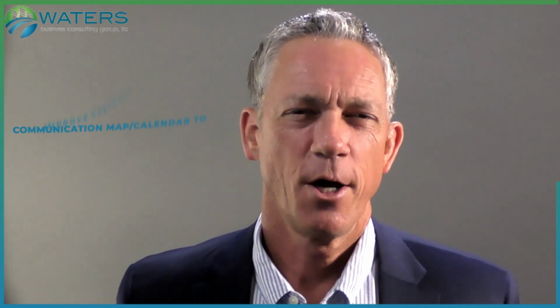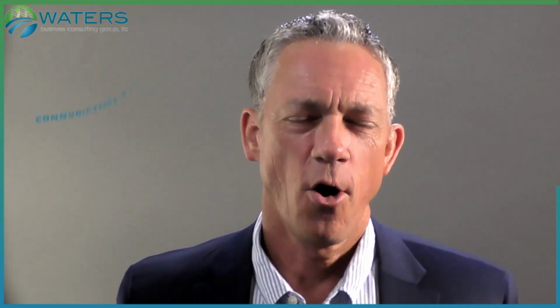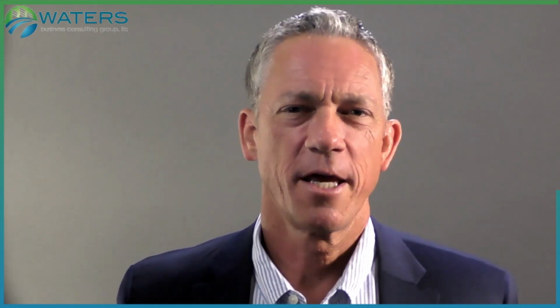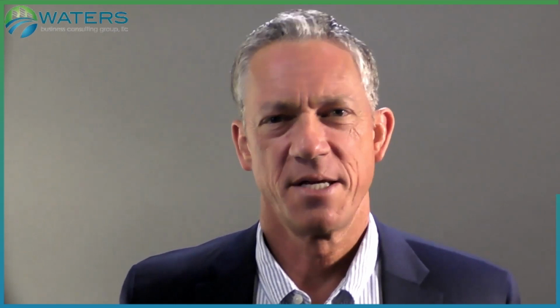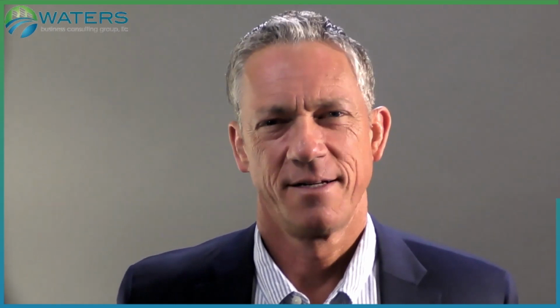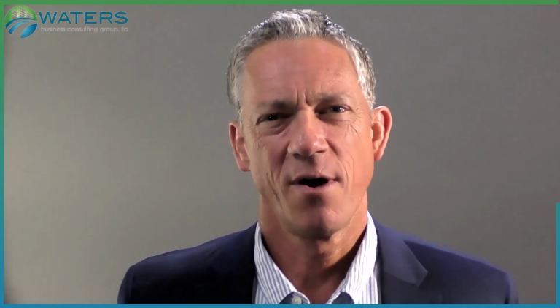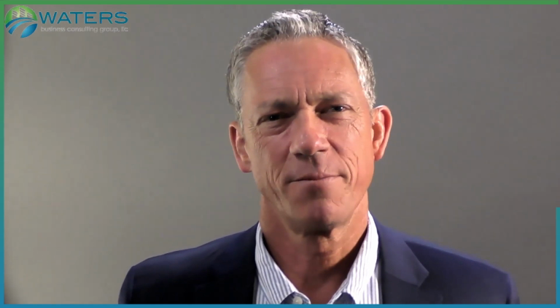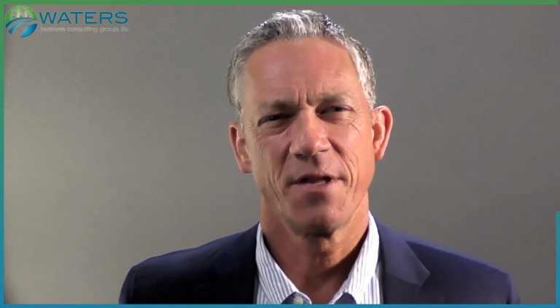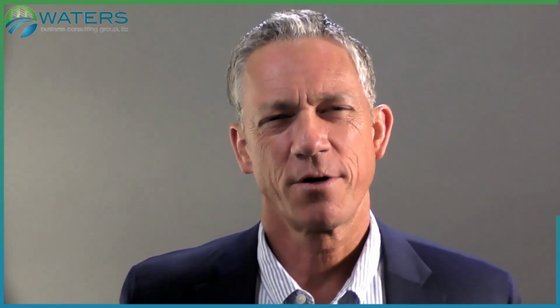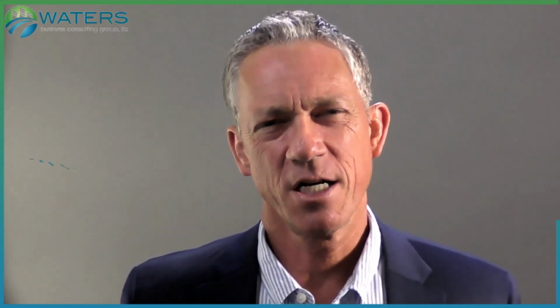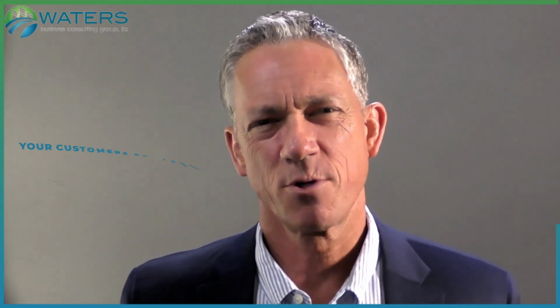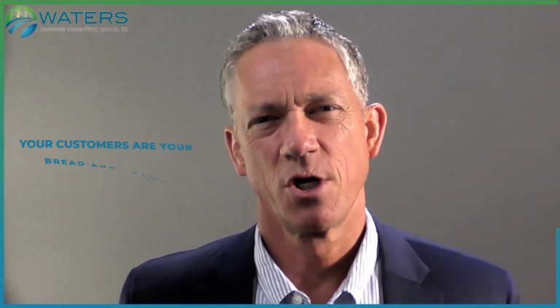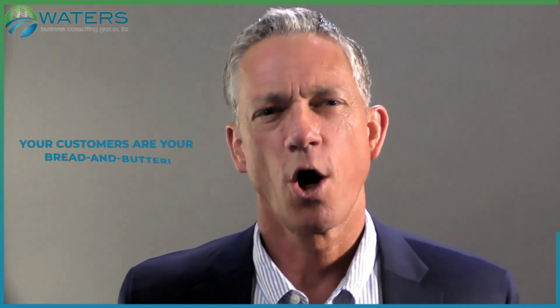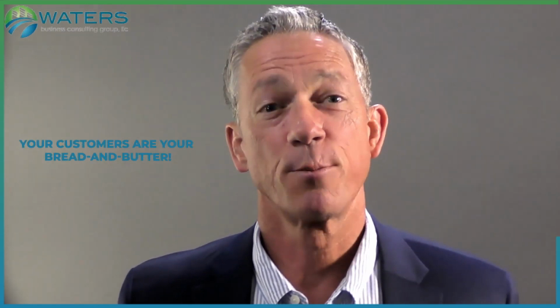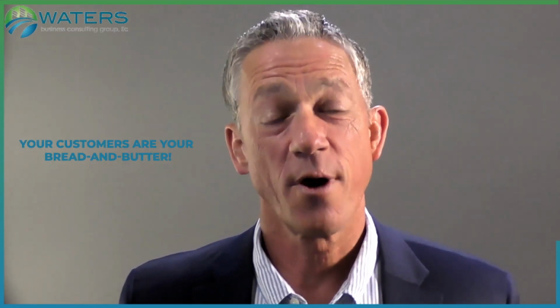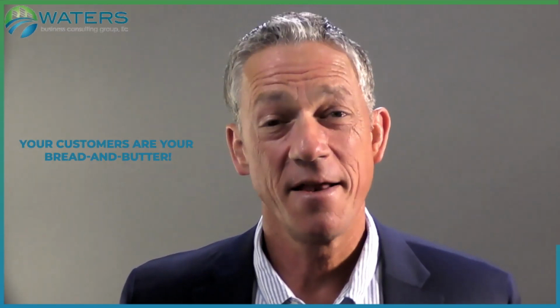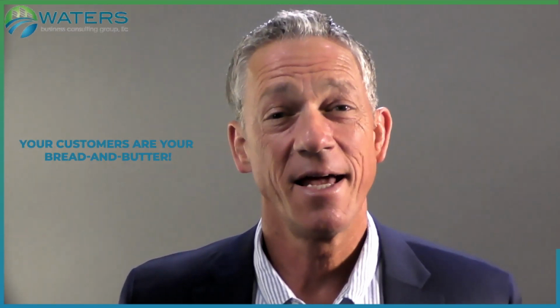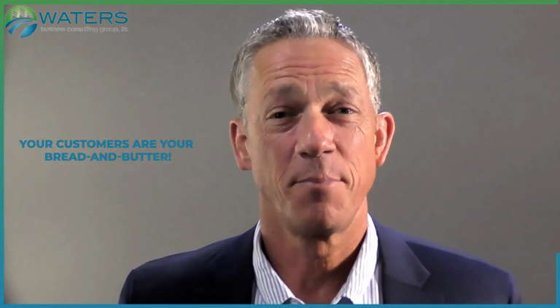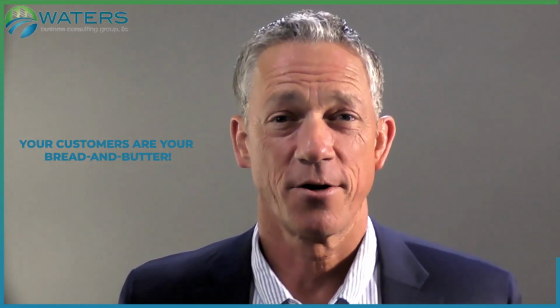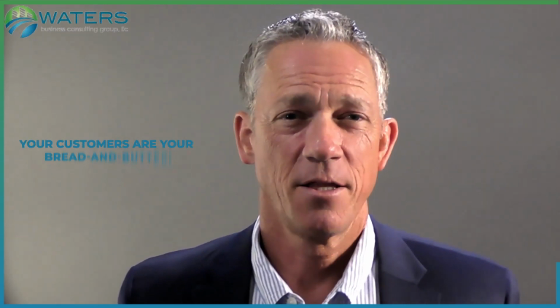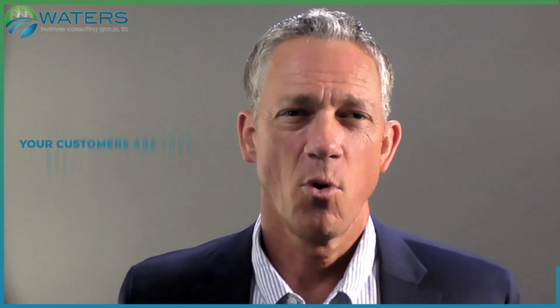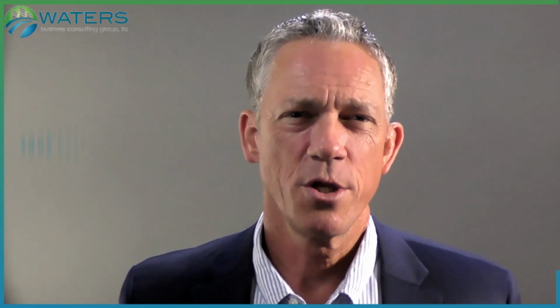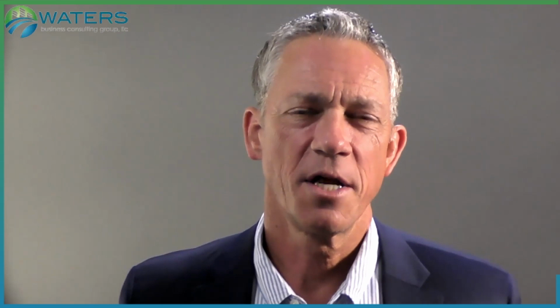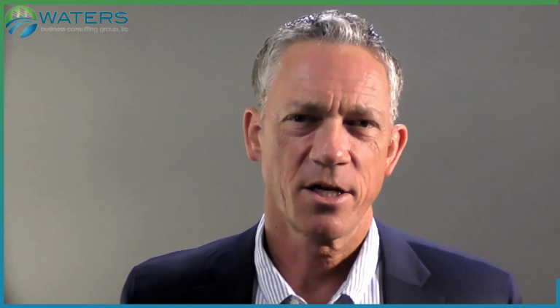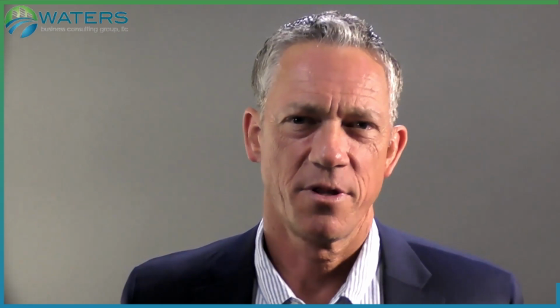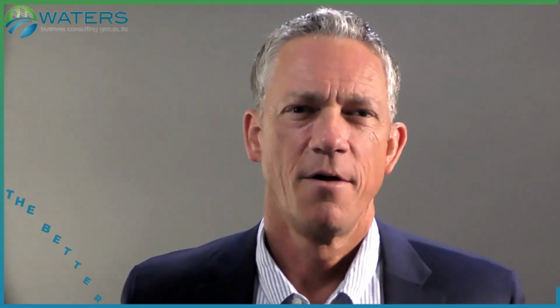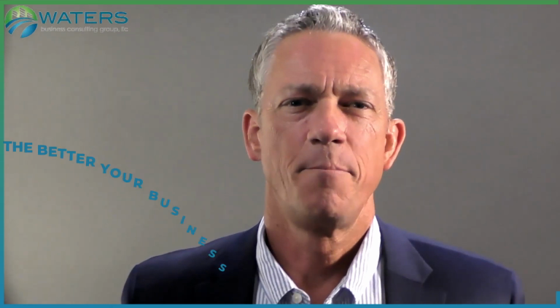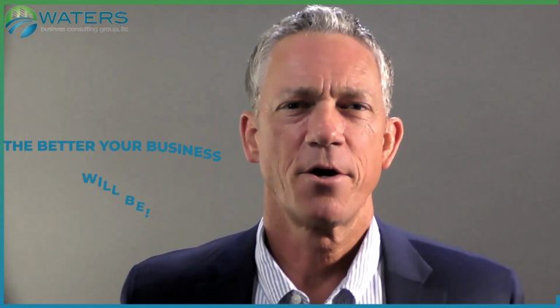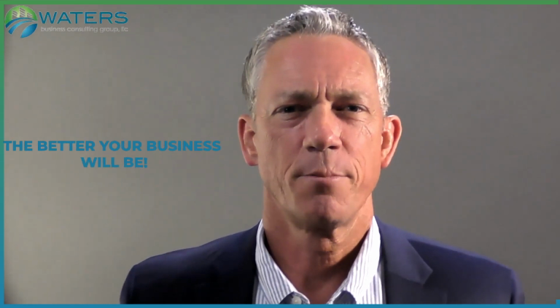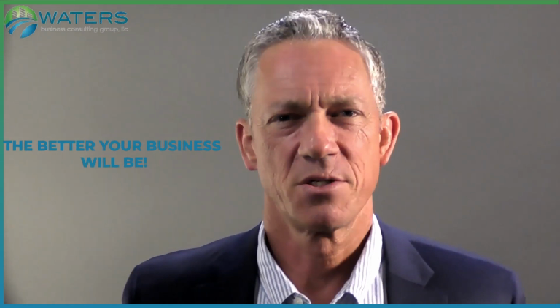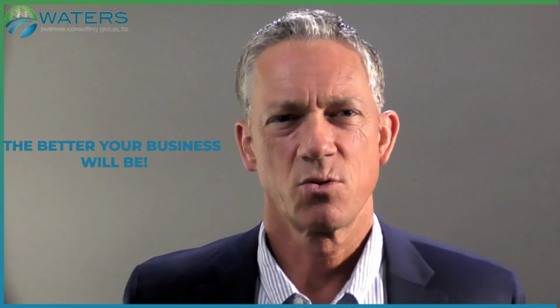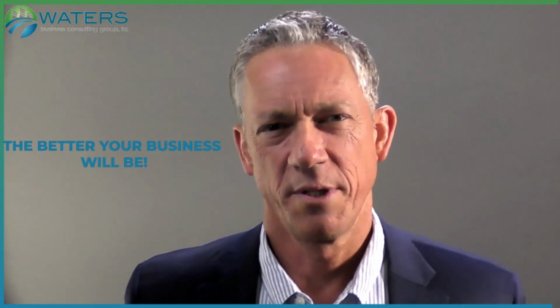We all get busy. However, your customers are your bread and butter, and the more you connect with them, the better your business will be.